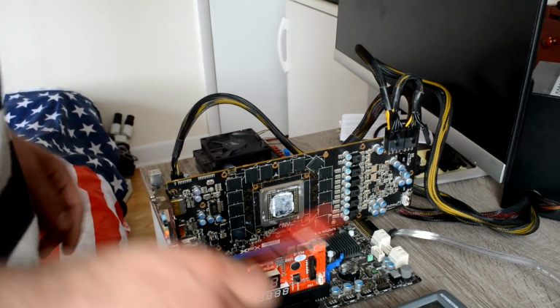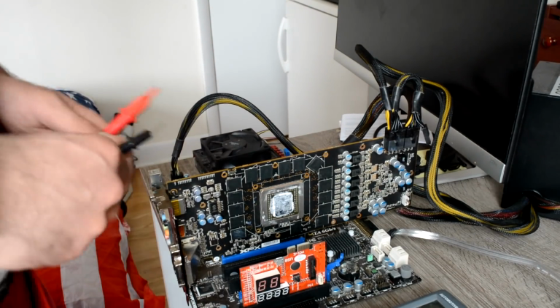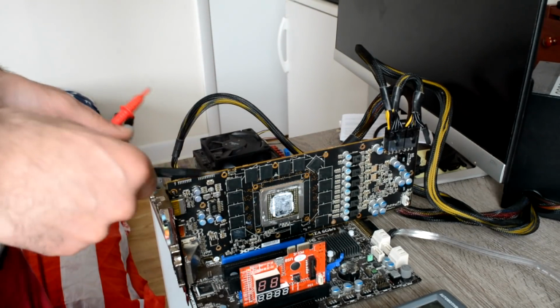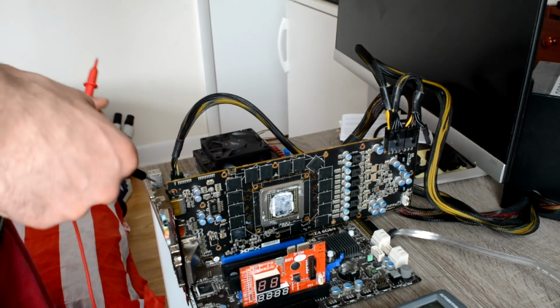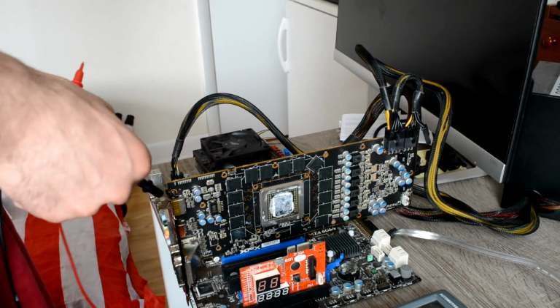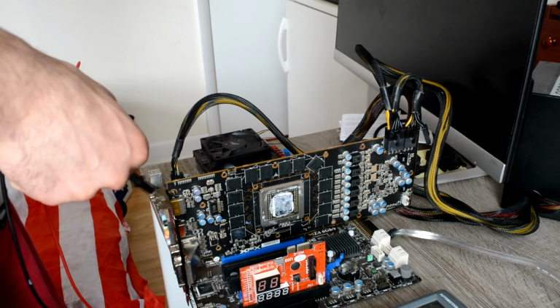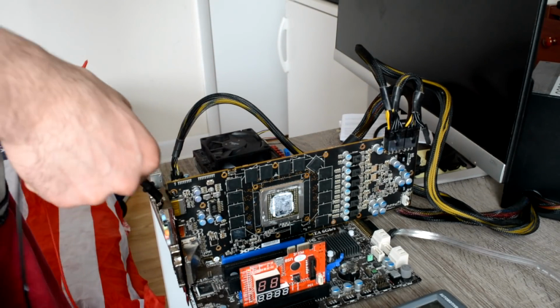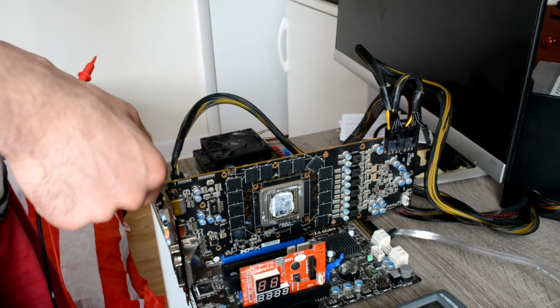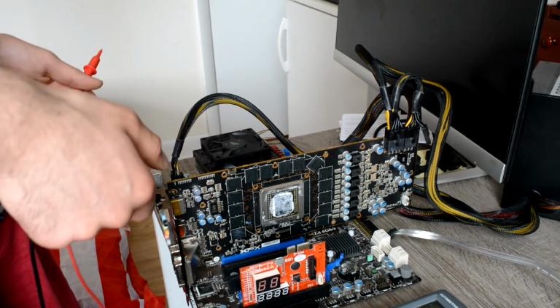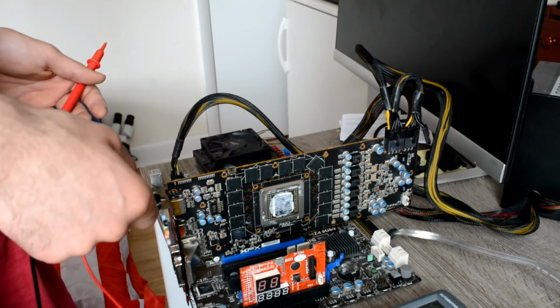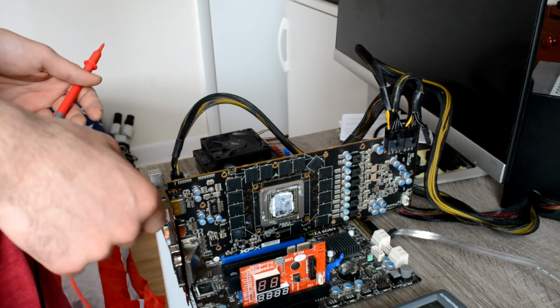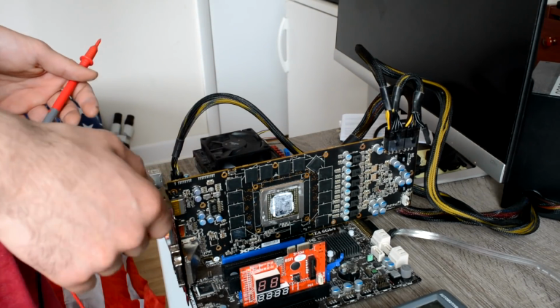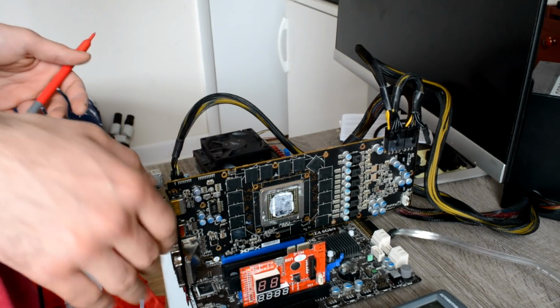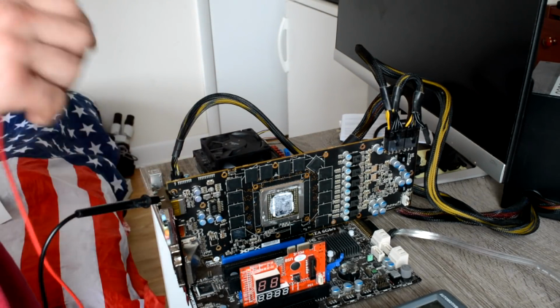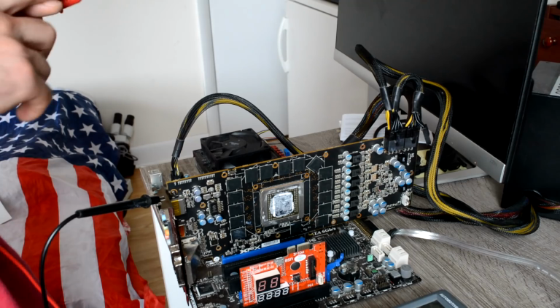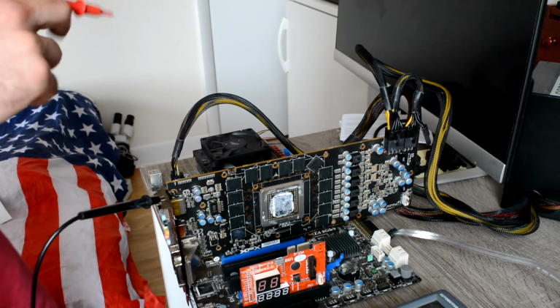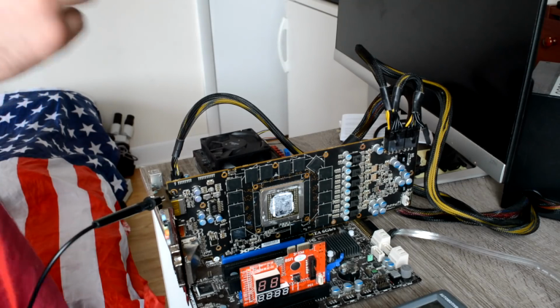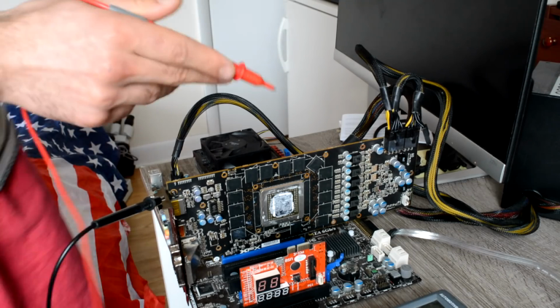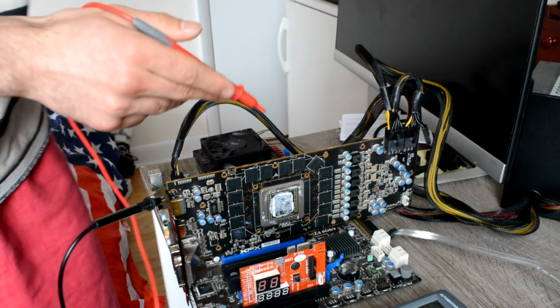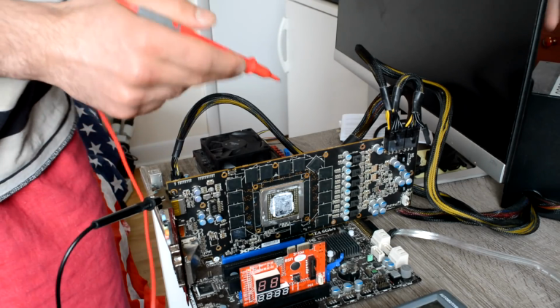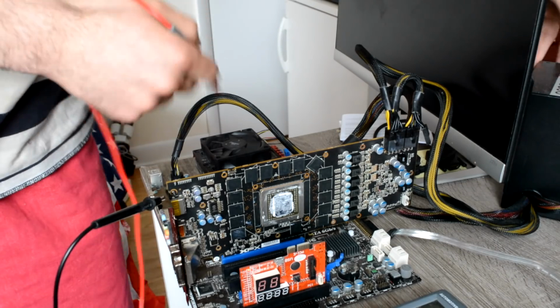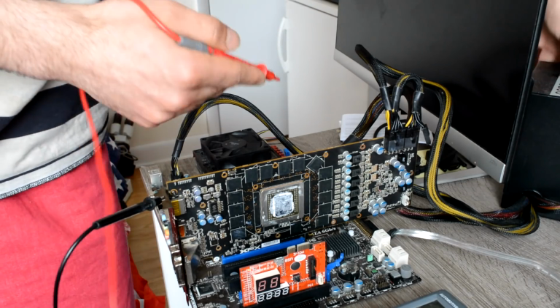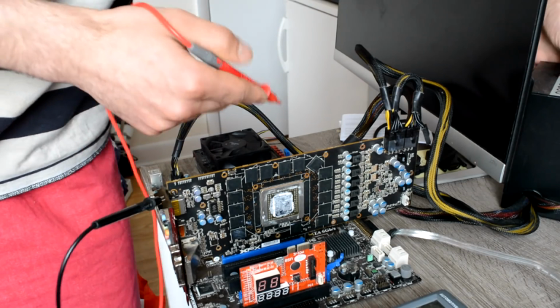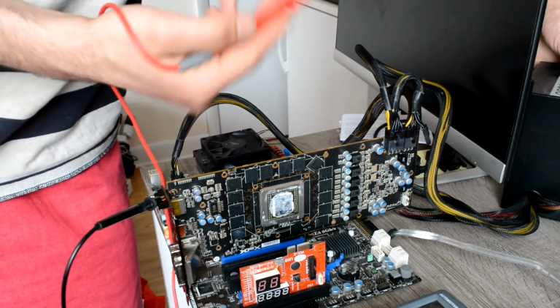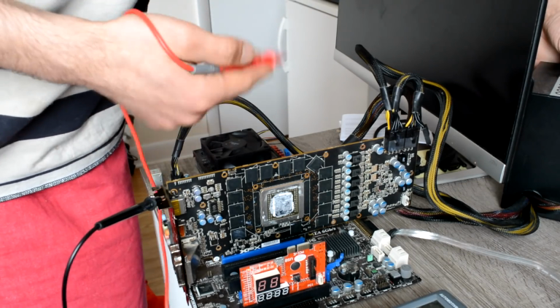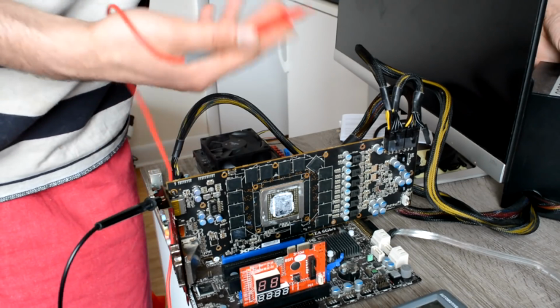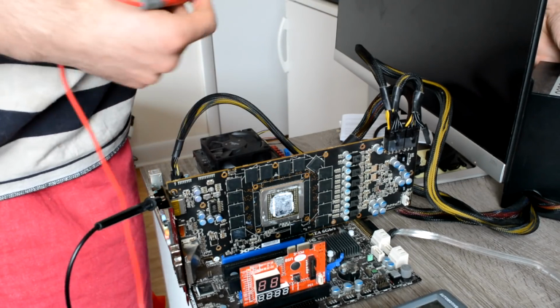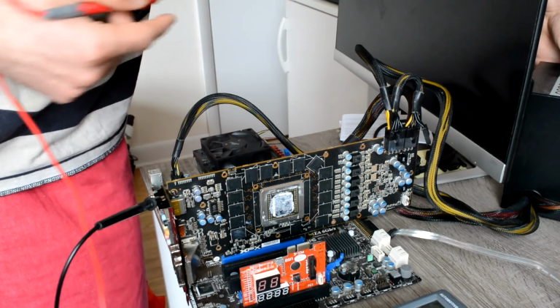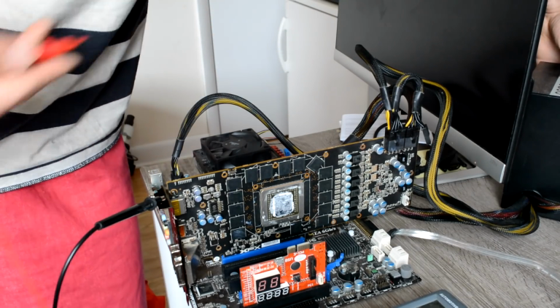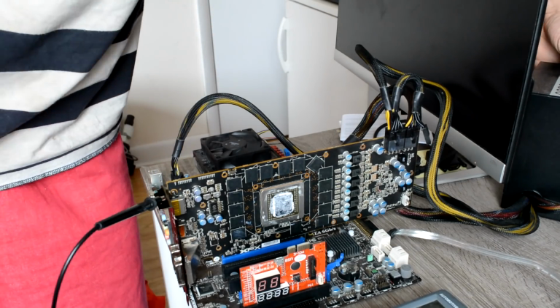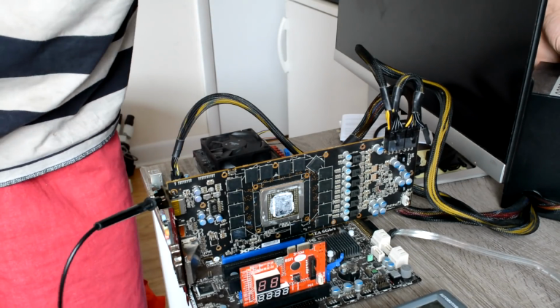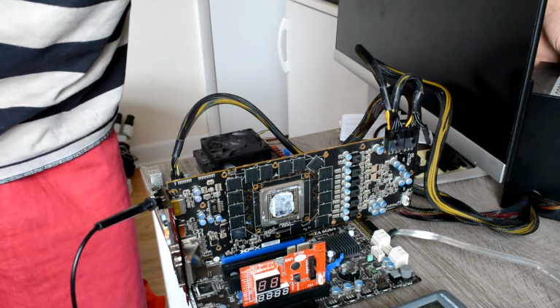Let's go over it and see what it does. When you turn it on, the fans are spinning.